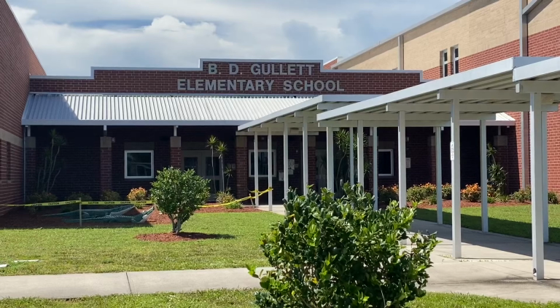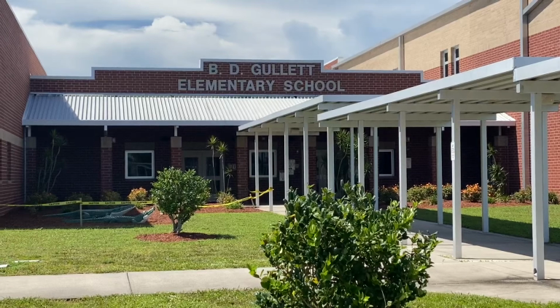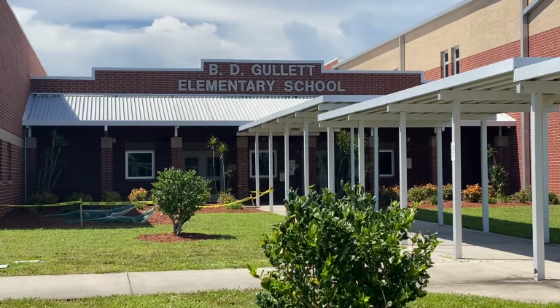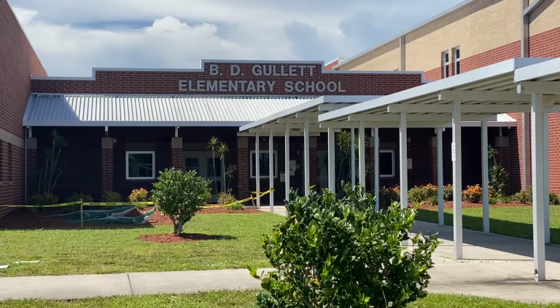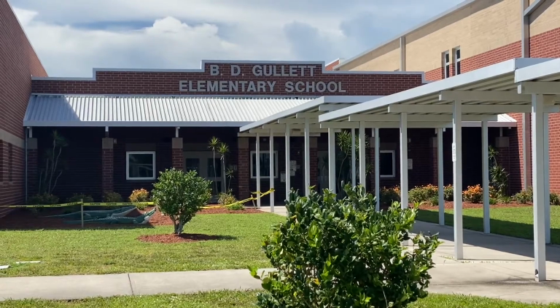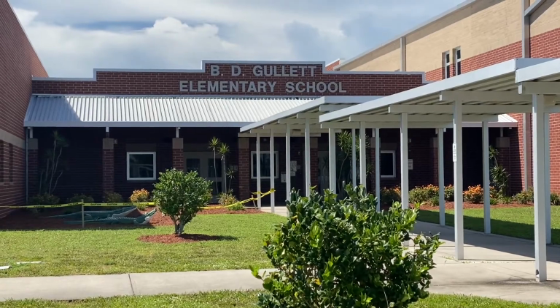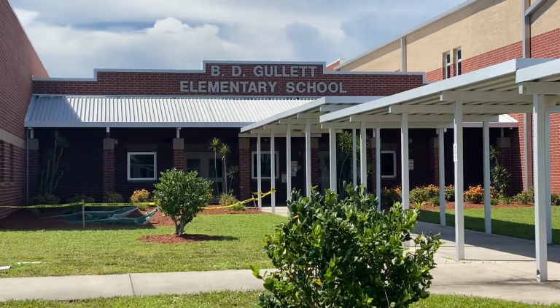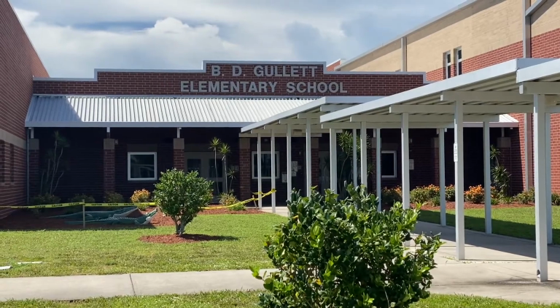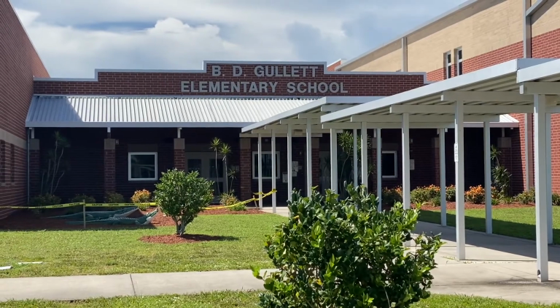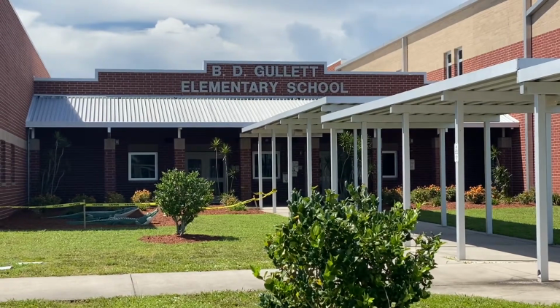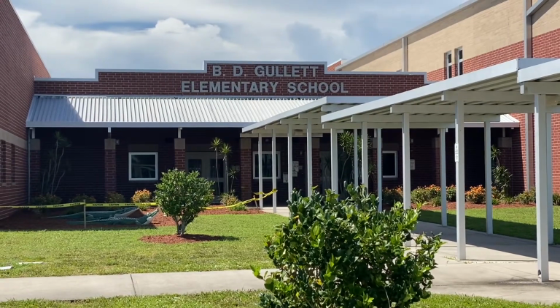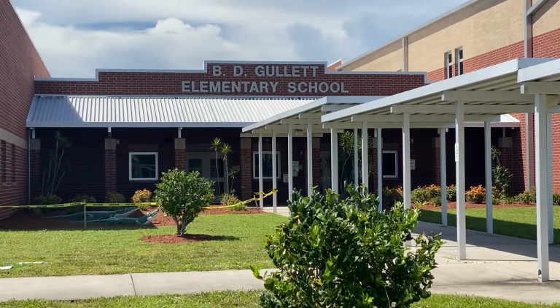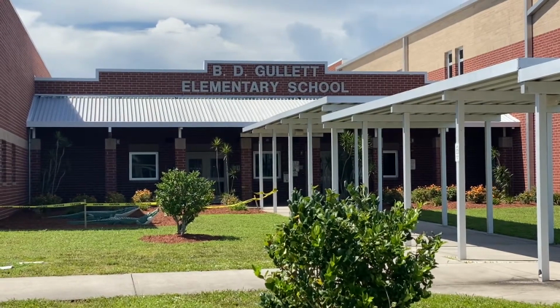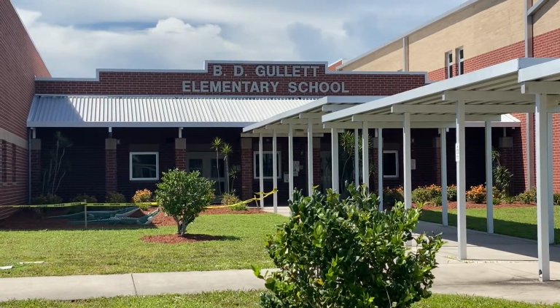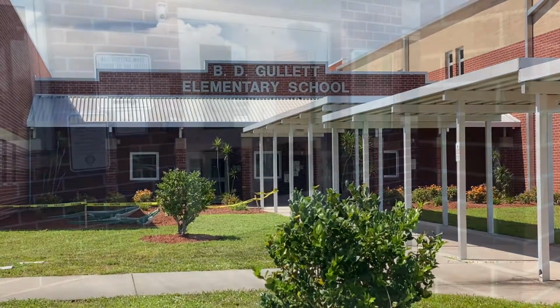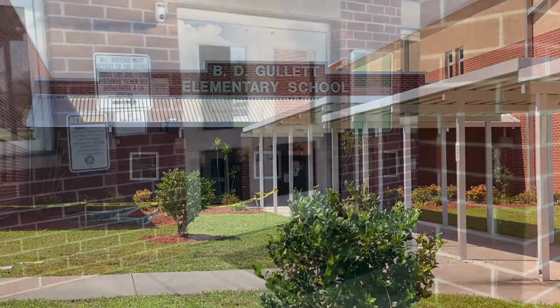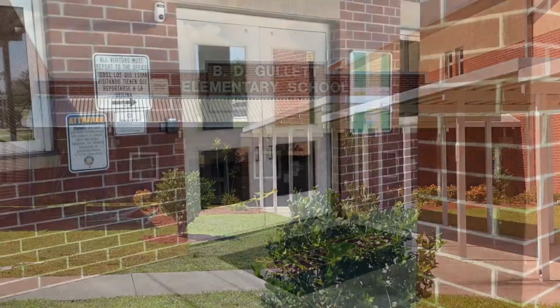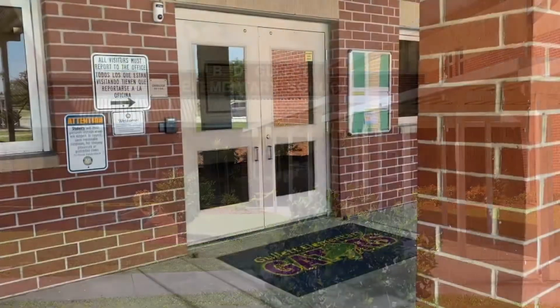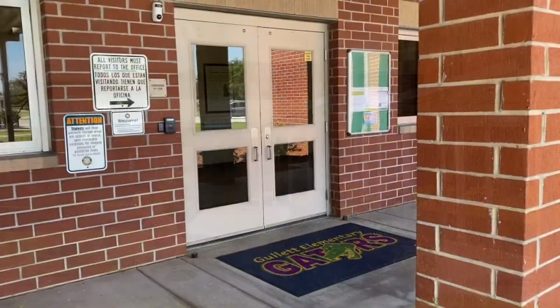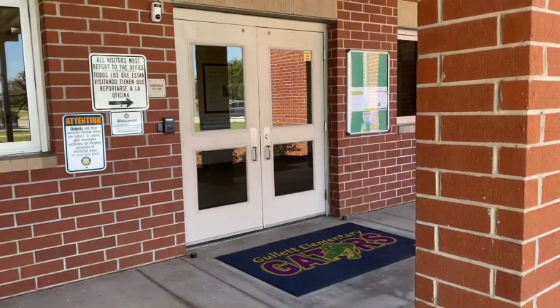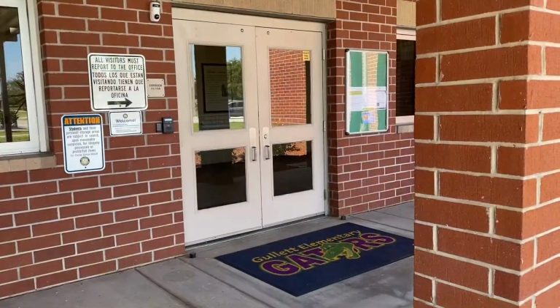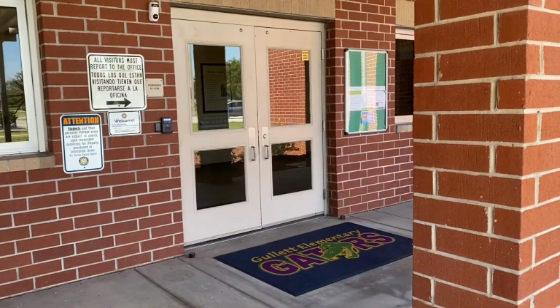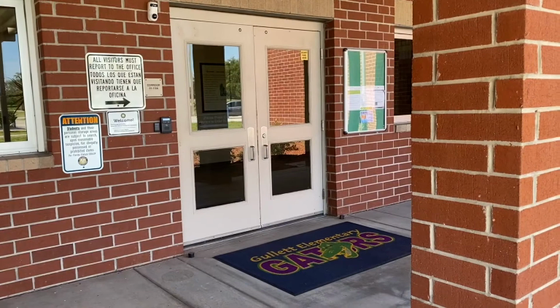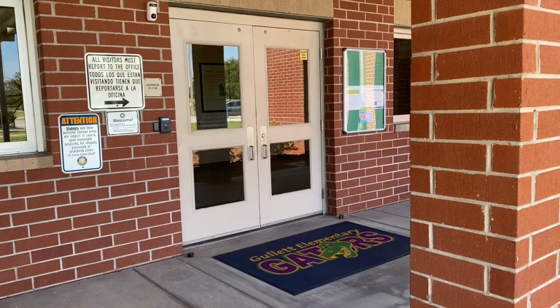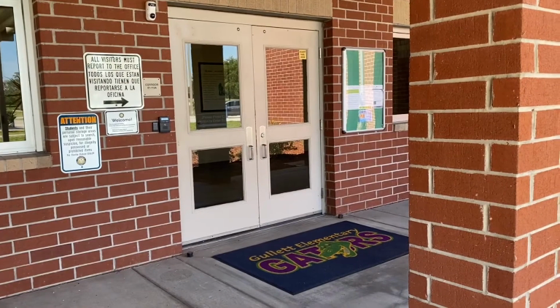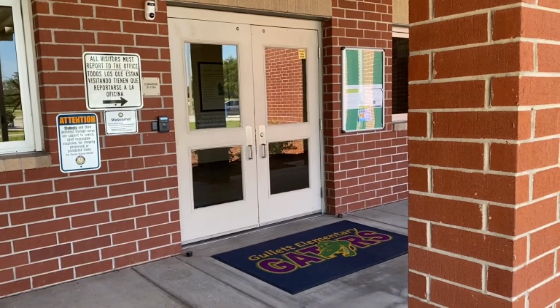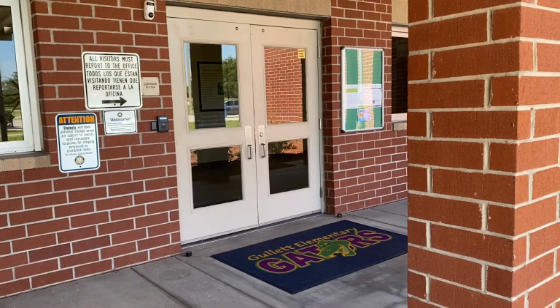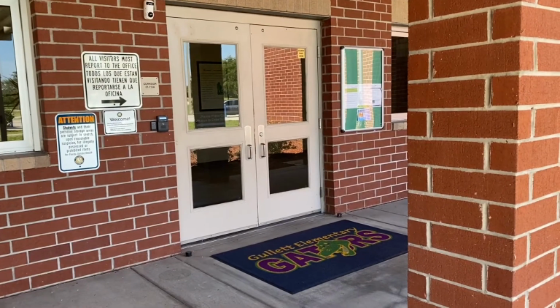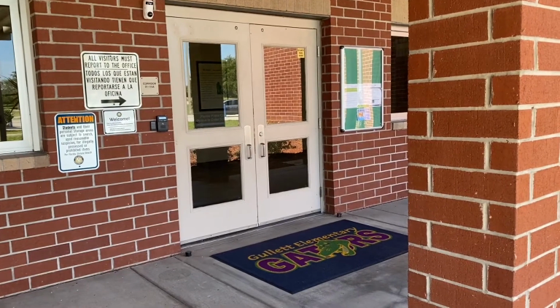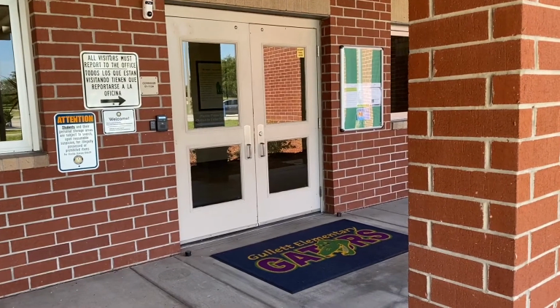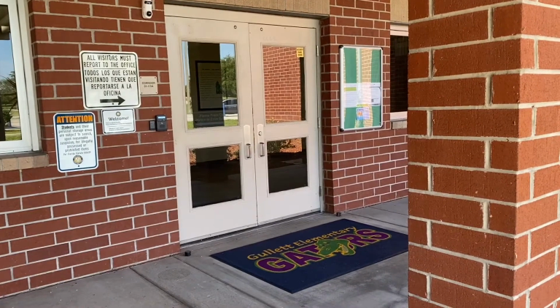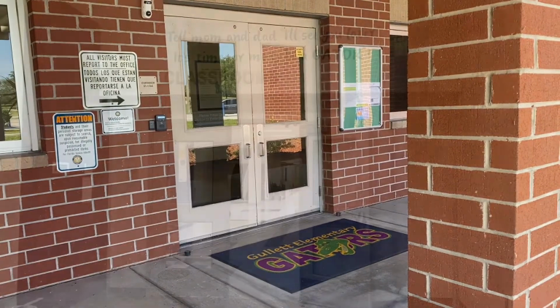Welcome to Gullin Elementary School, Little Gators. Come on in and let's take a tour of your classroom.